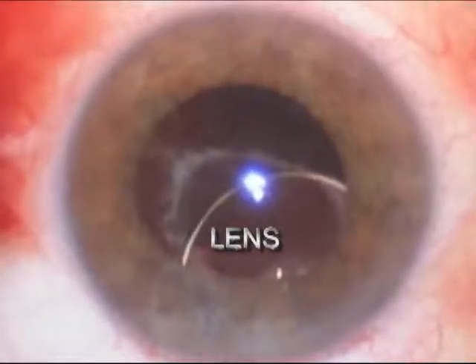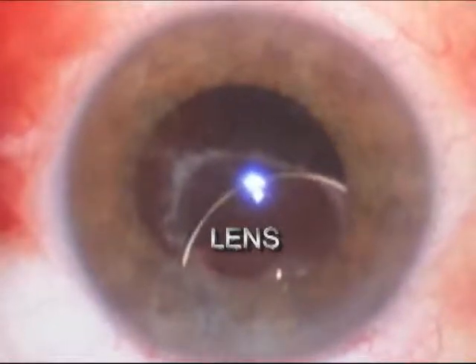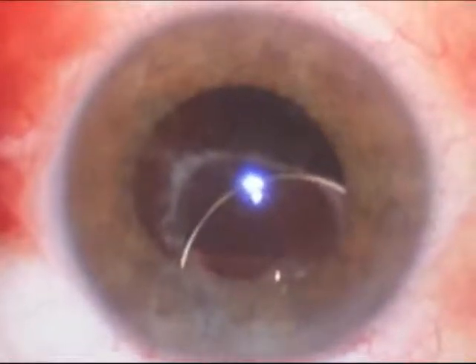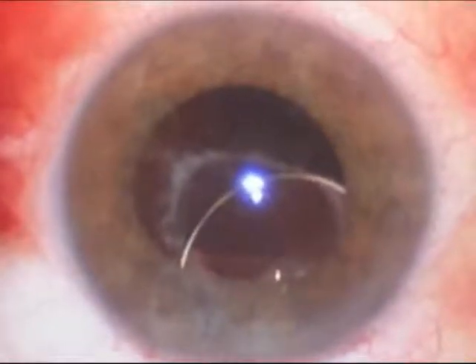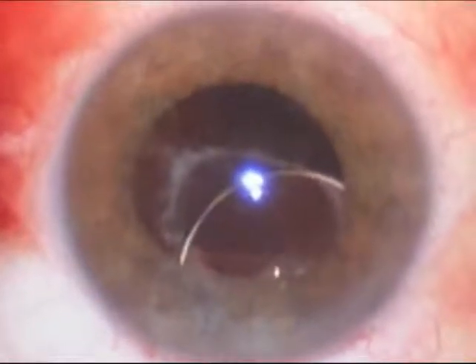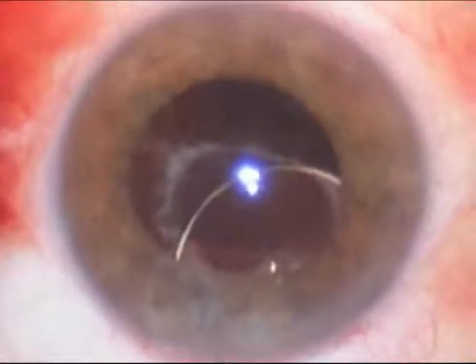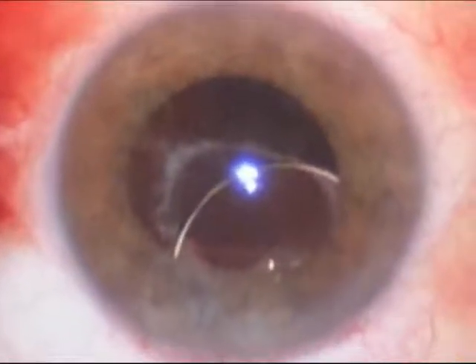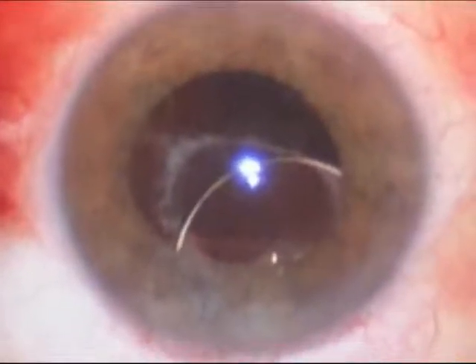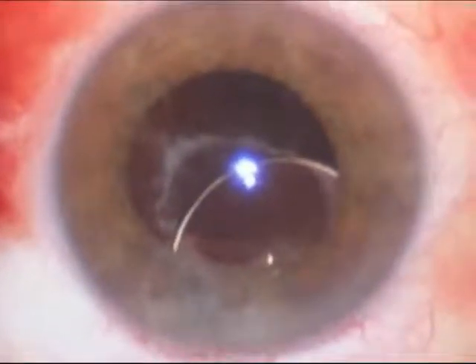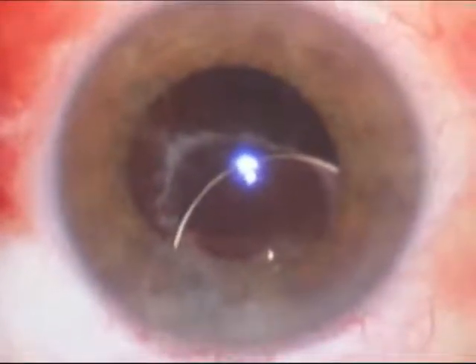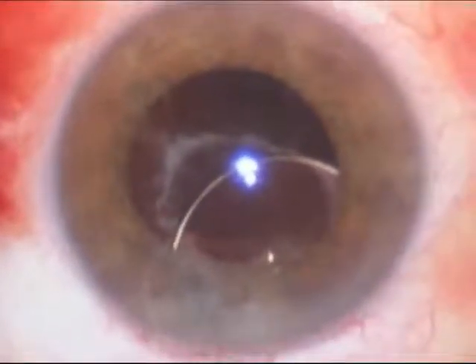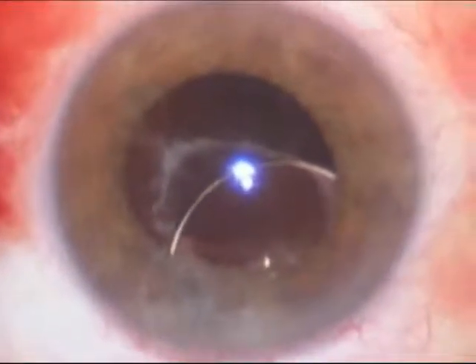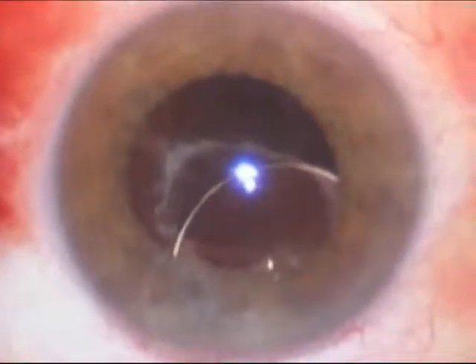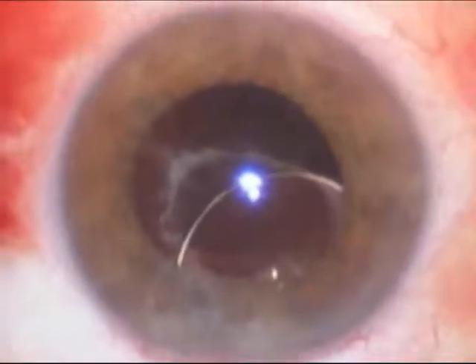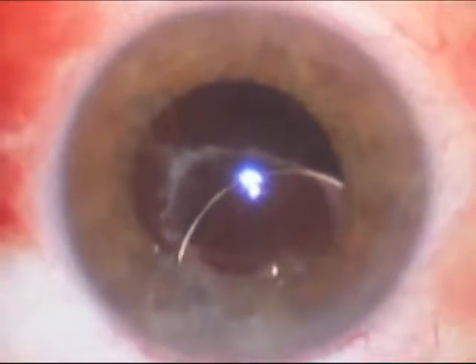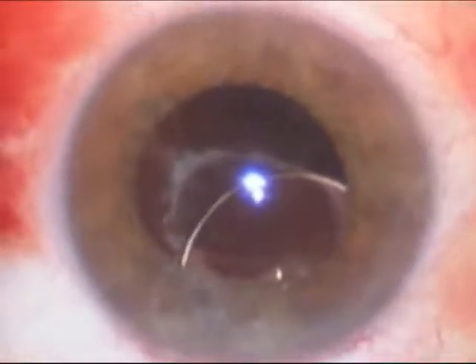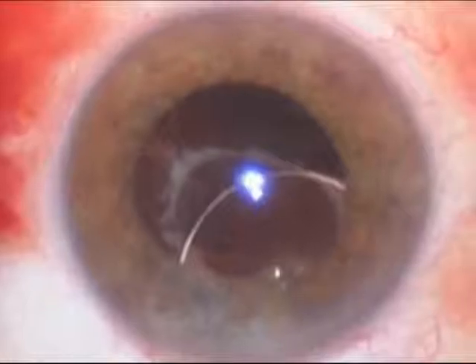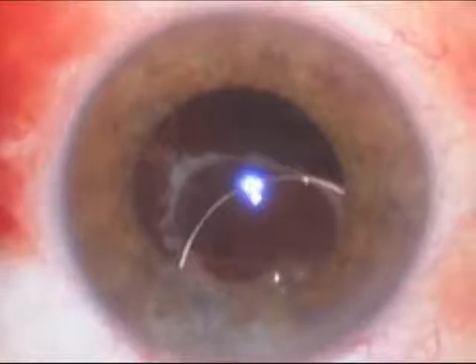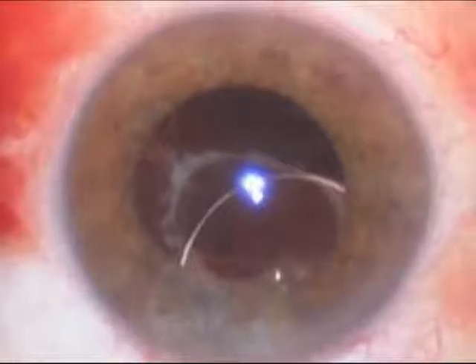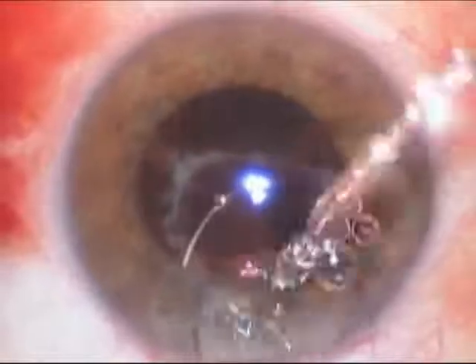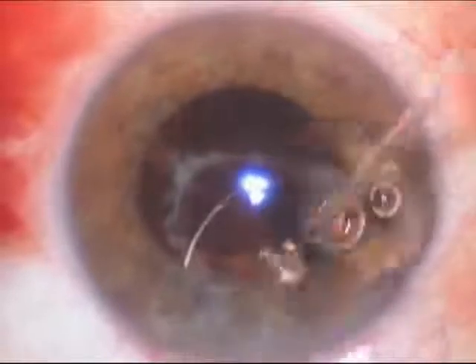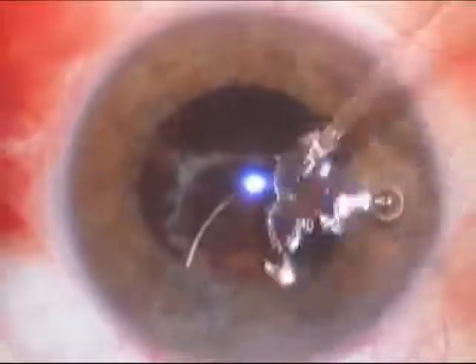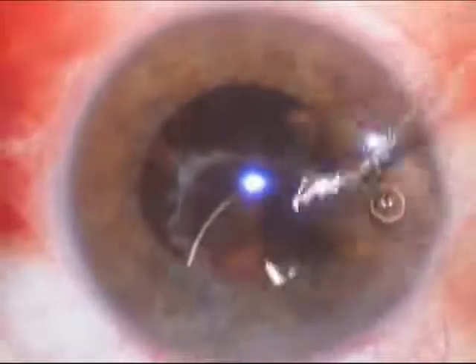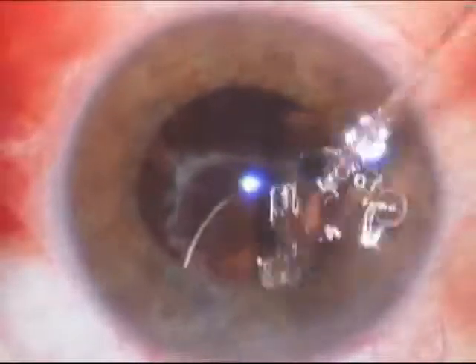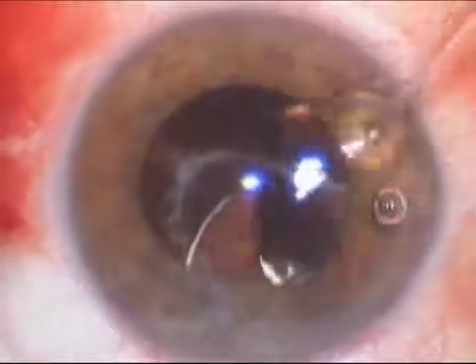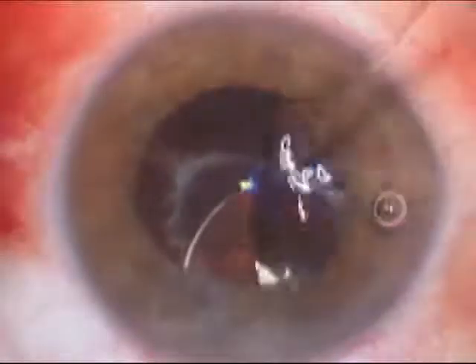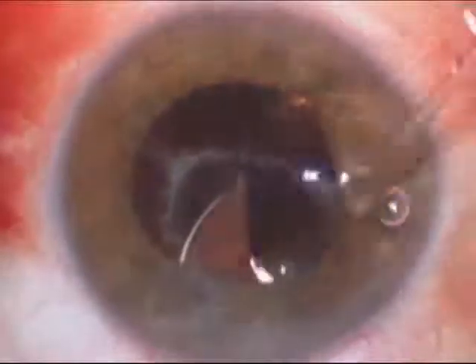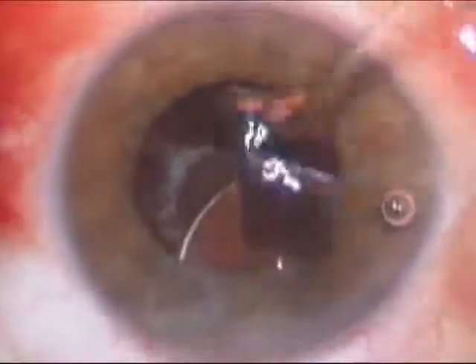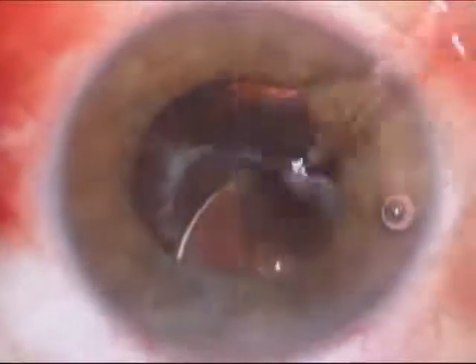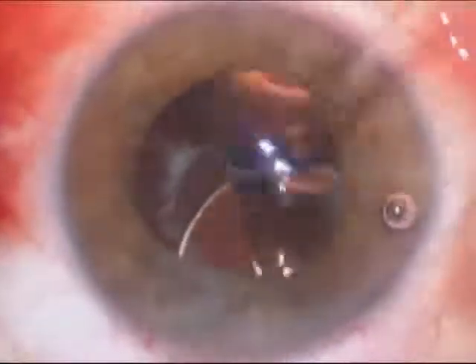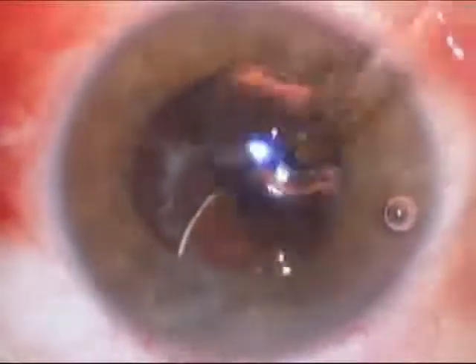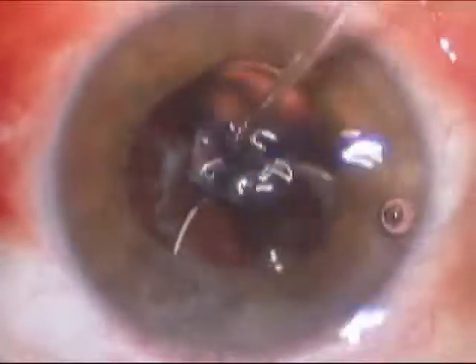As you can see, the visual axis of the eye is not through the lens, and because of that the patient has poor vision.